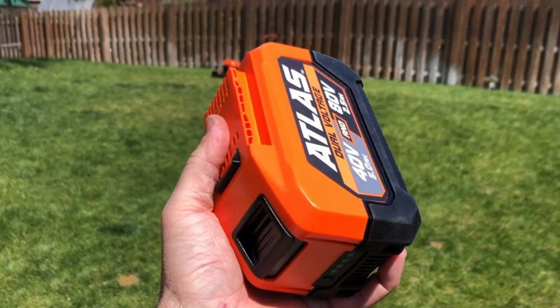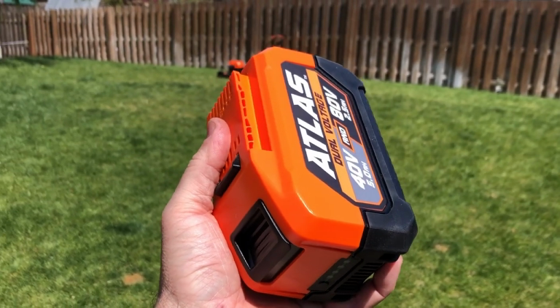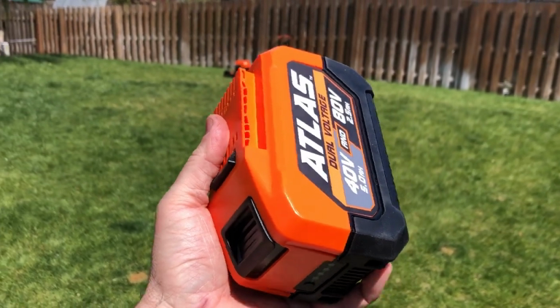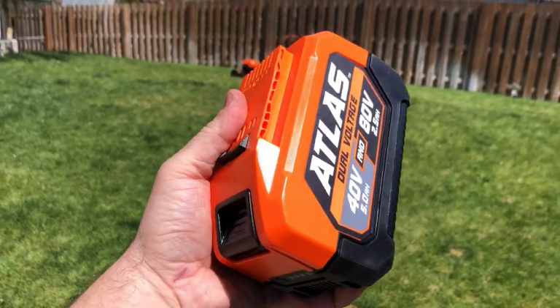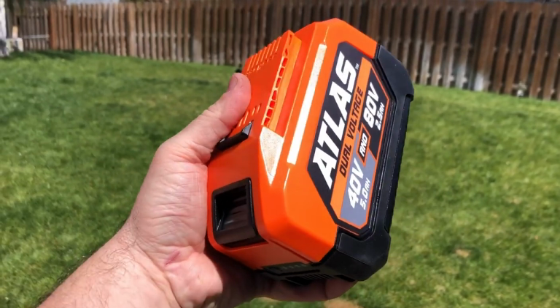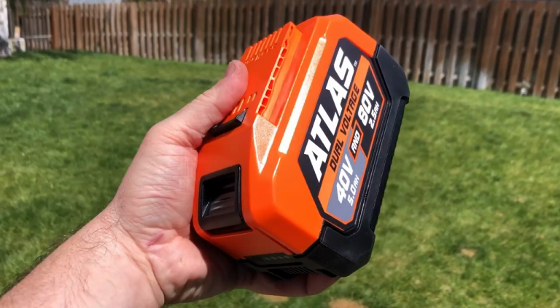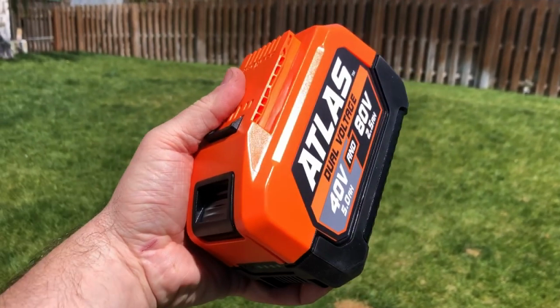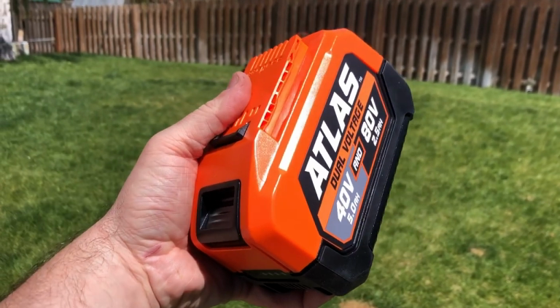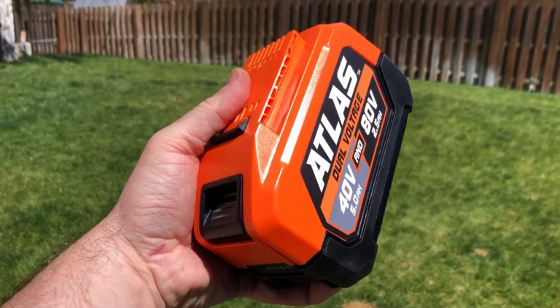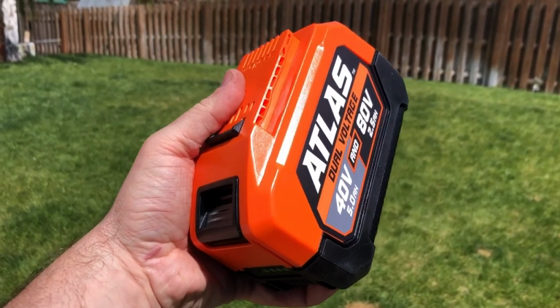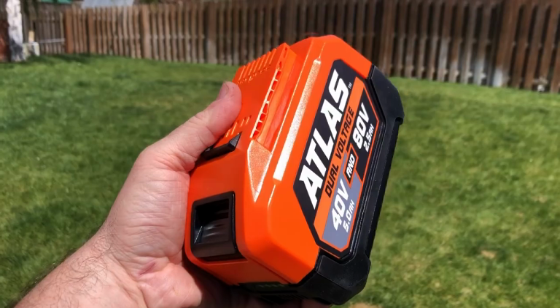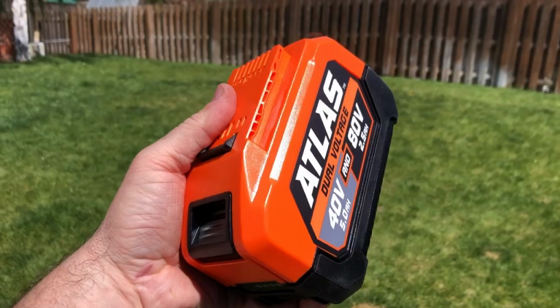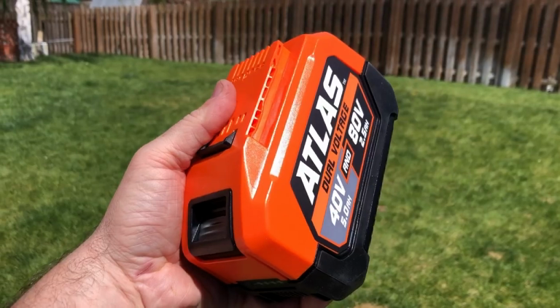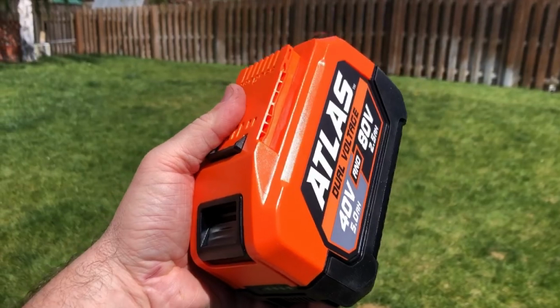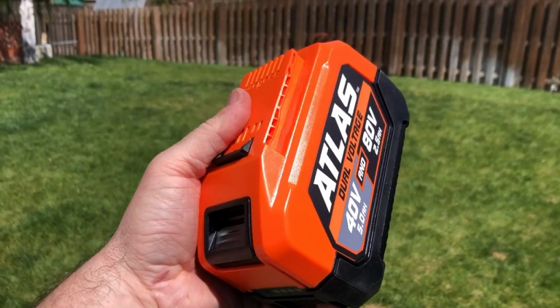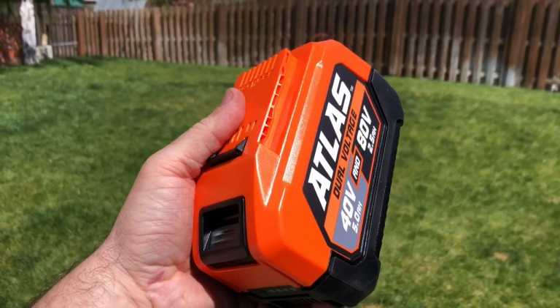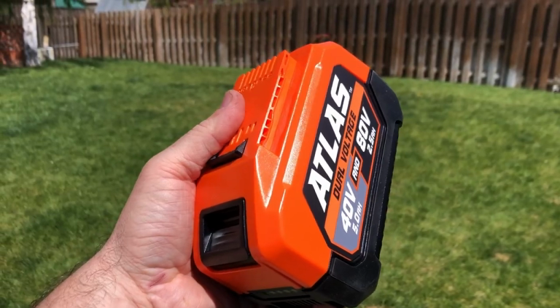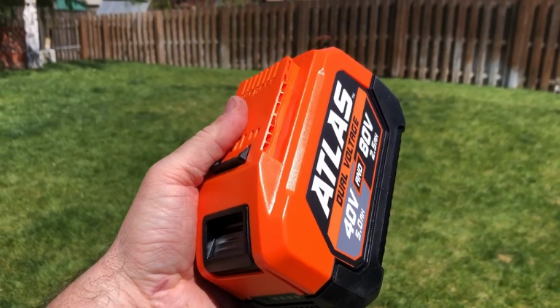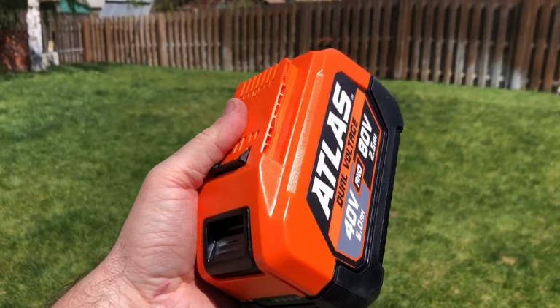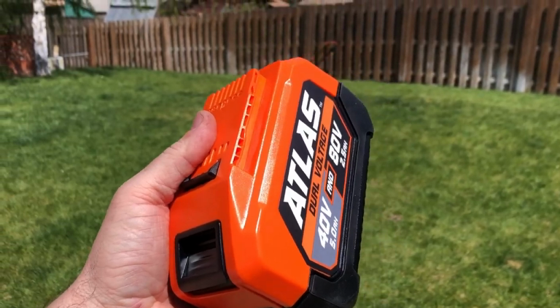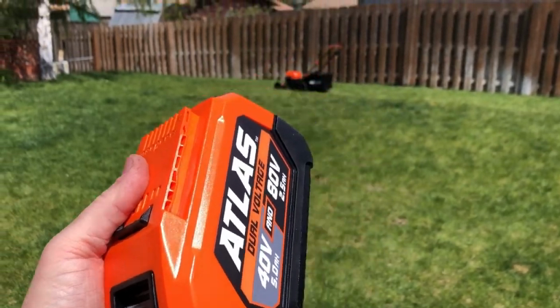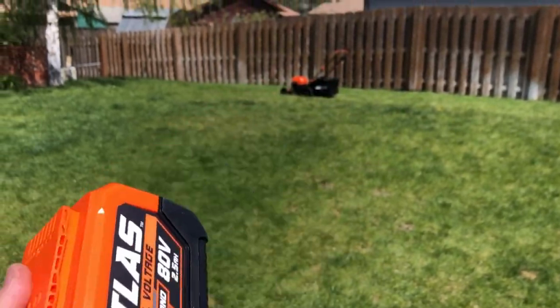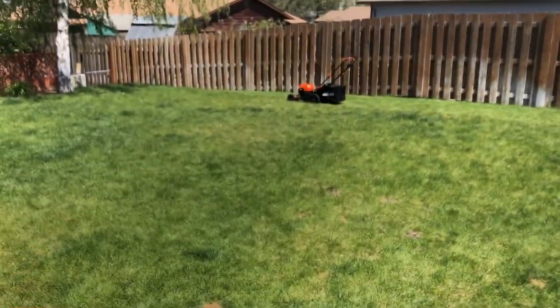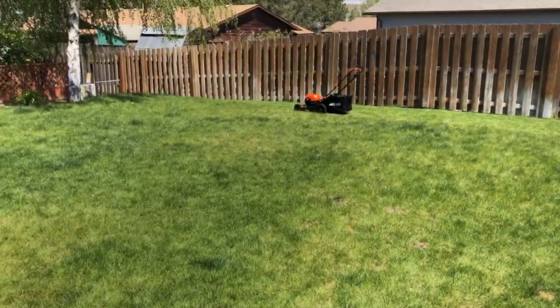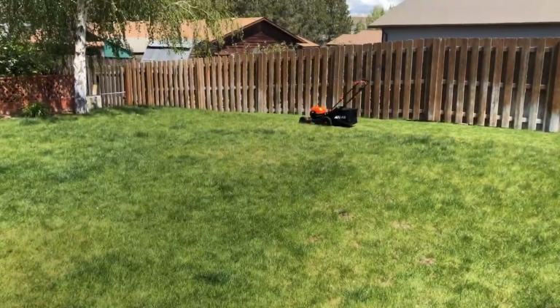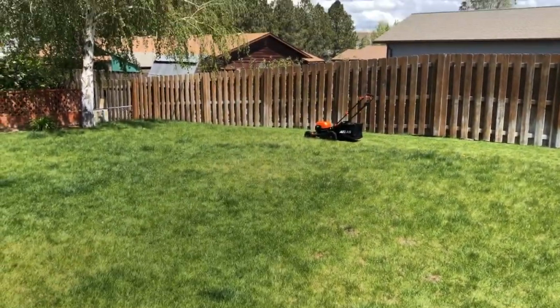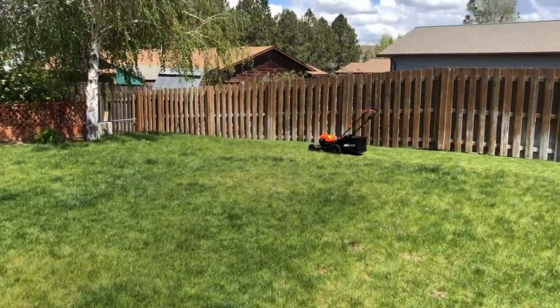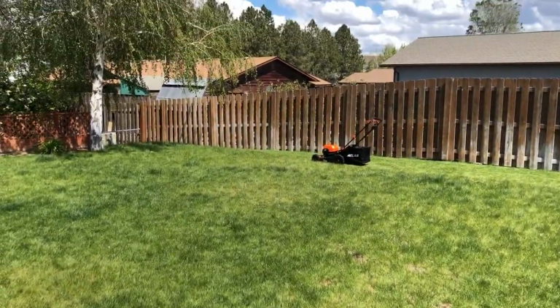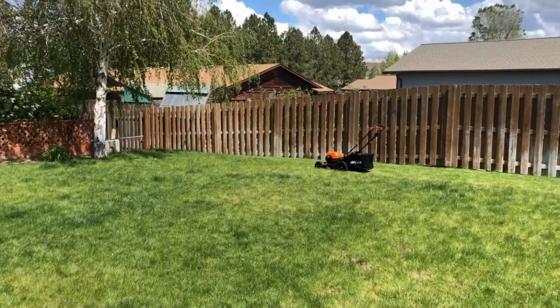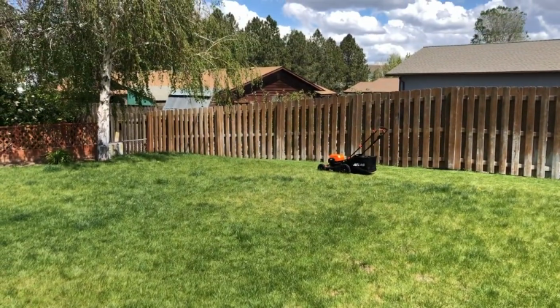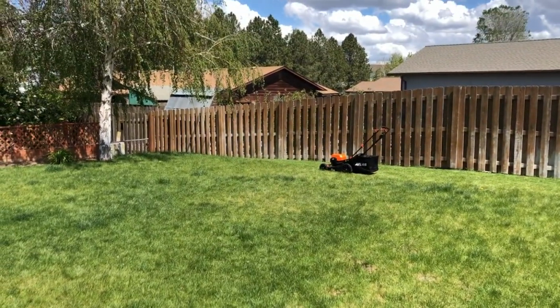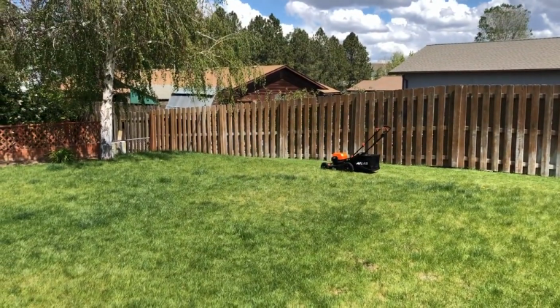Two hours later on the old slow charger, we are going to put it back into the mower and keep going.